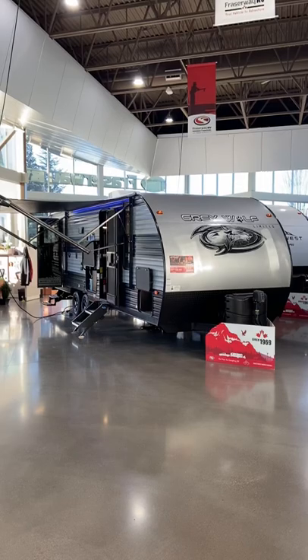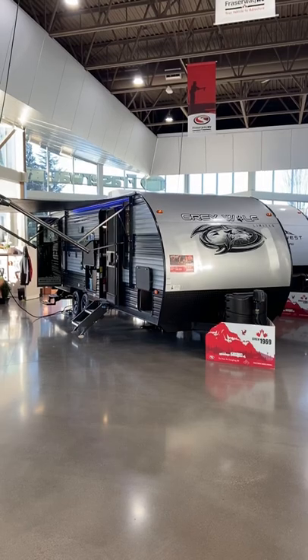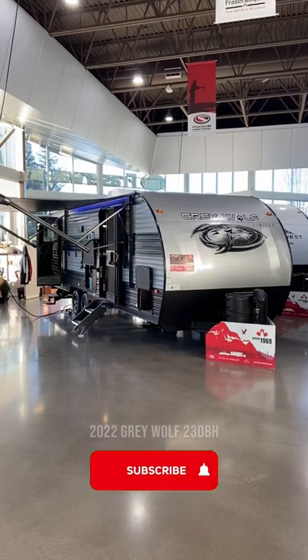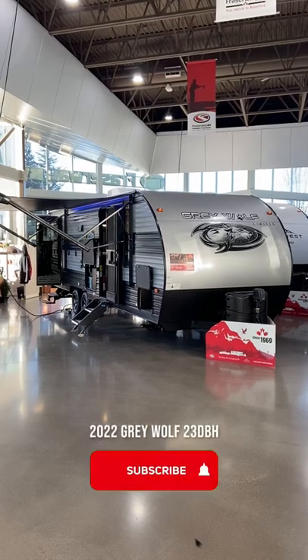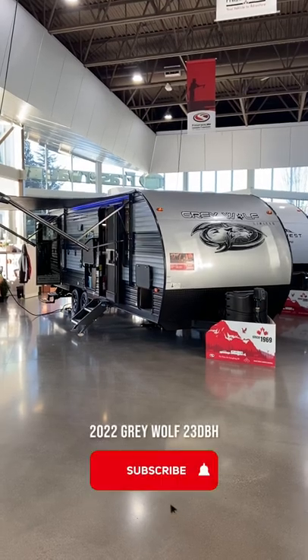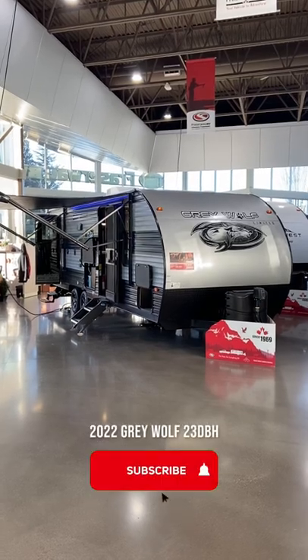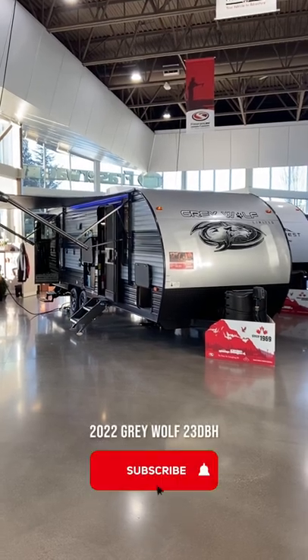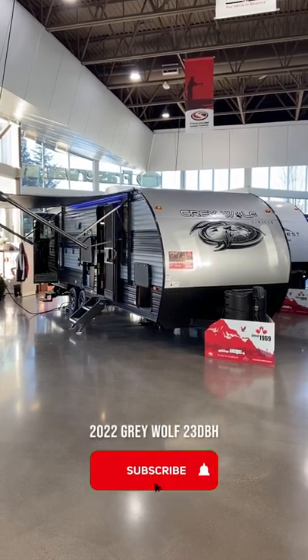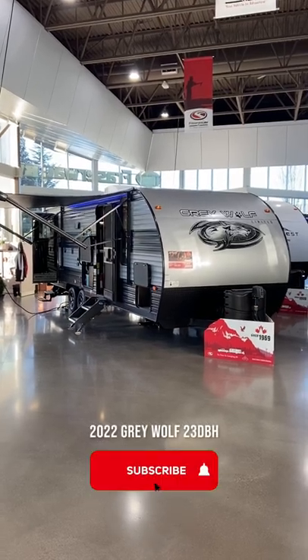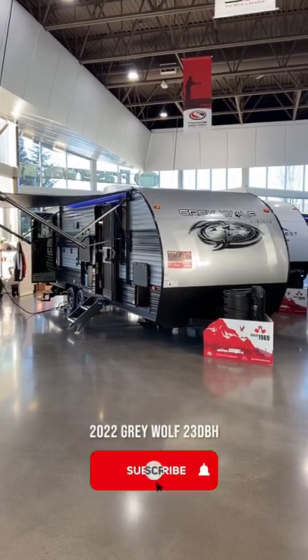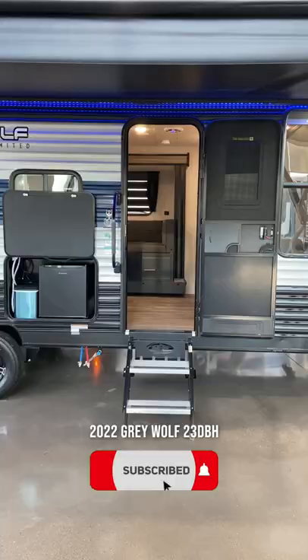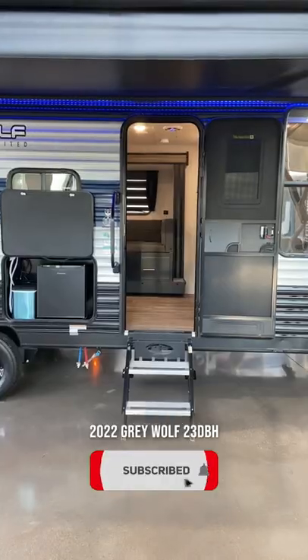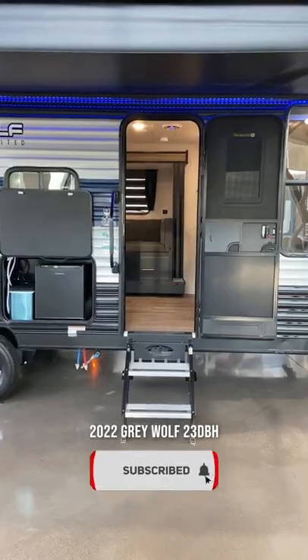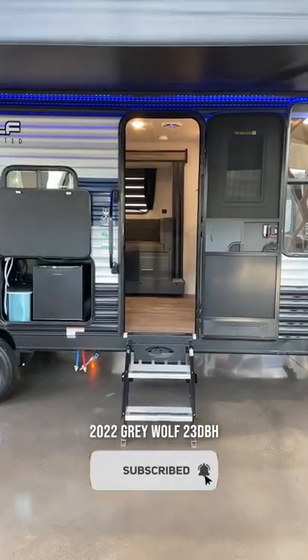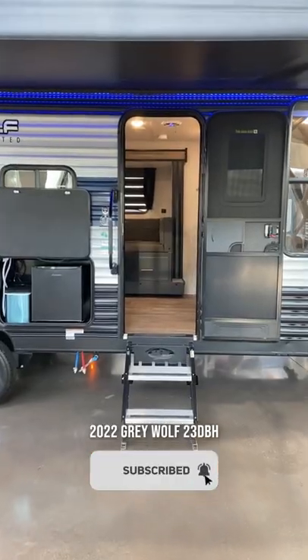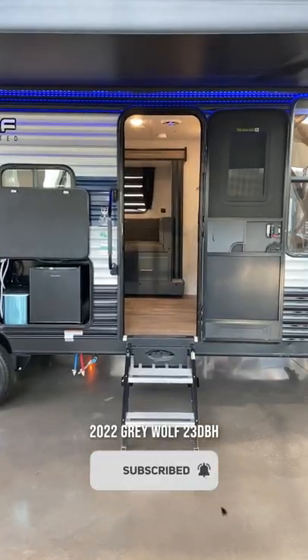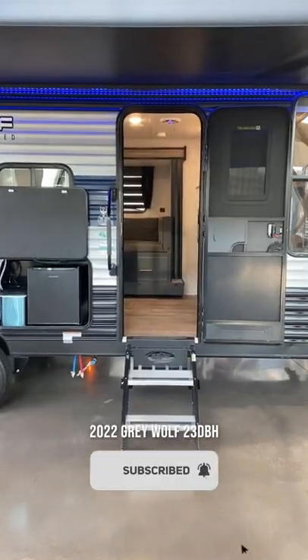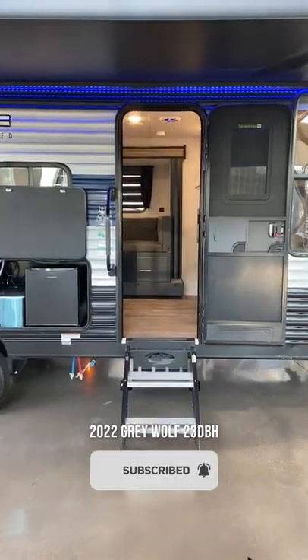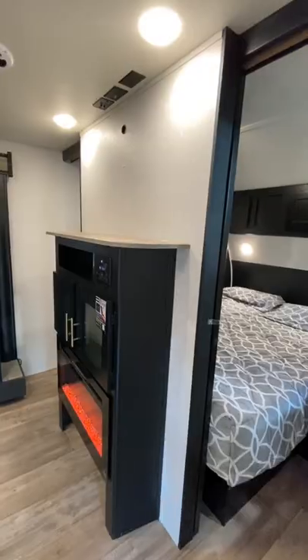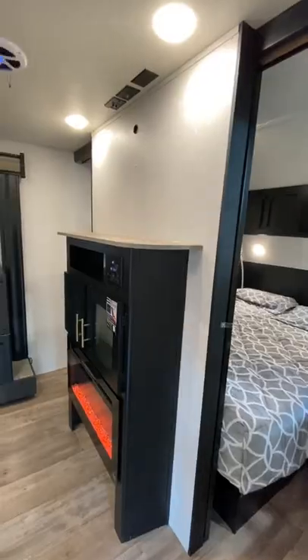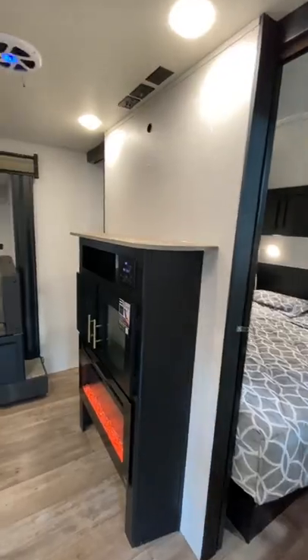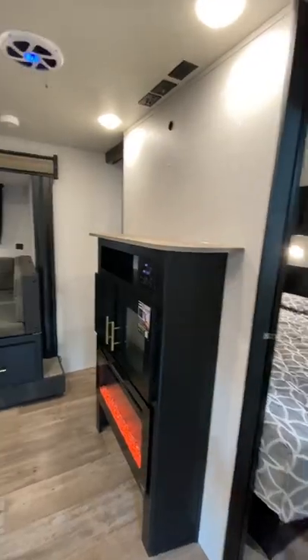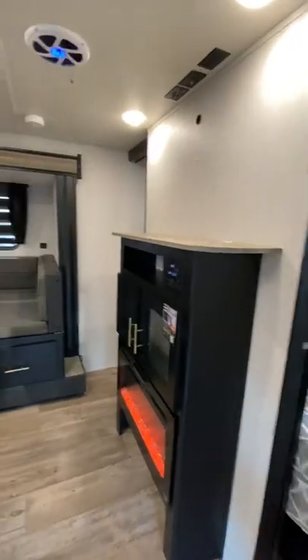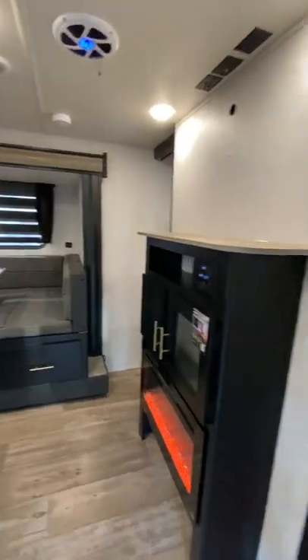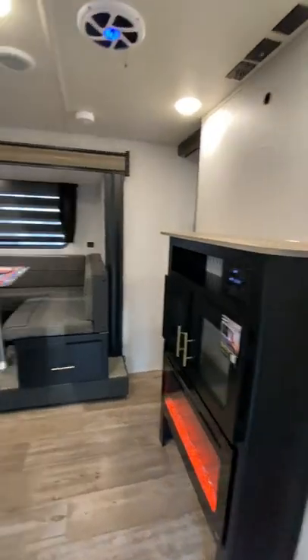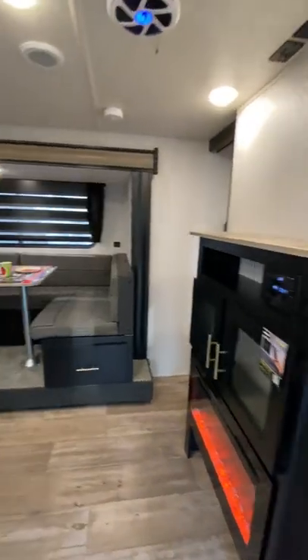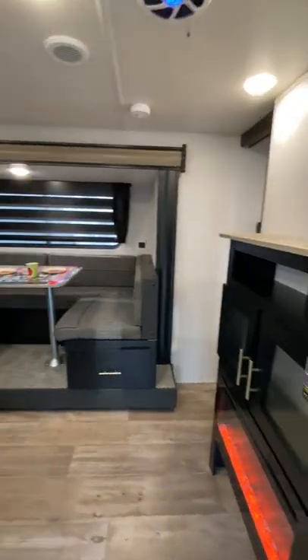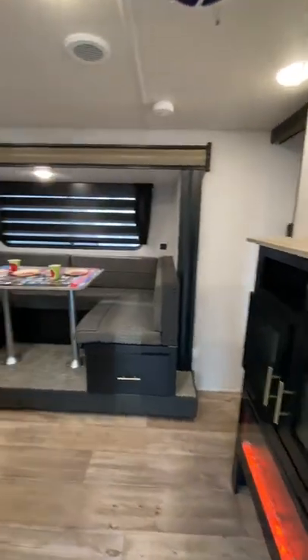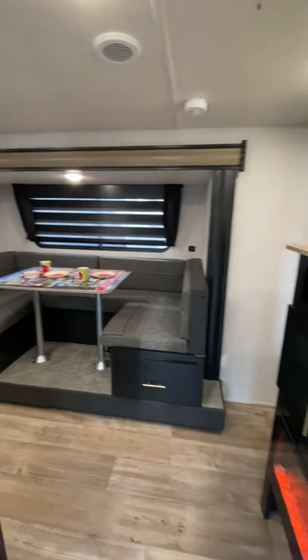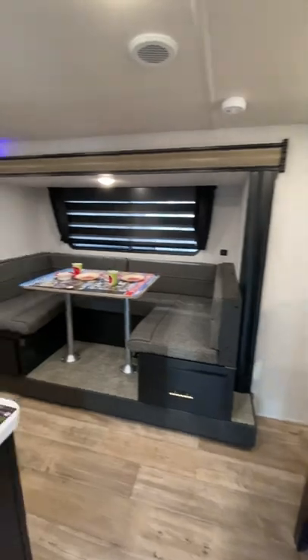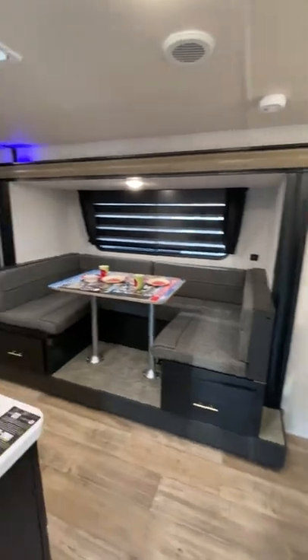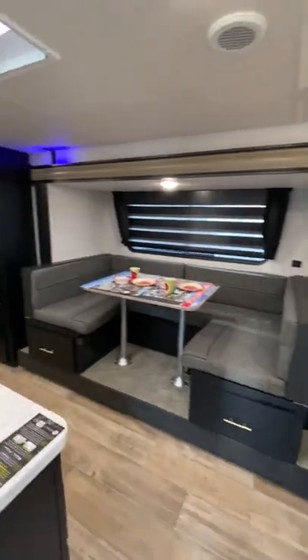Could you camp in this travel trailer? Let's find out. Stepping inside, you'll get a view of the spacious interior.